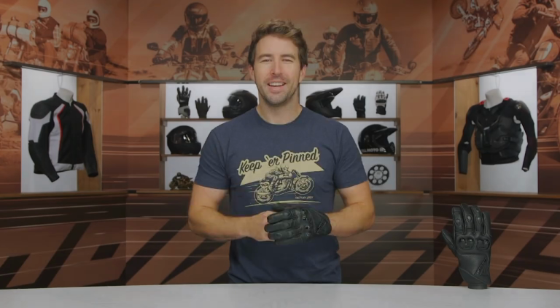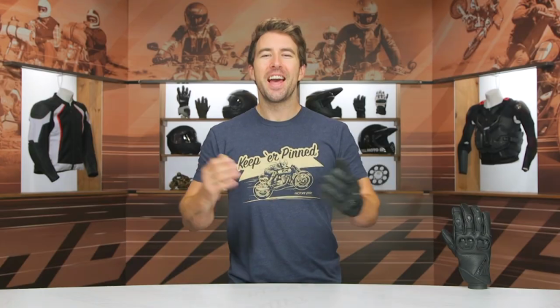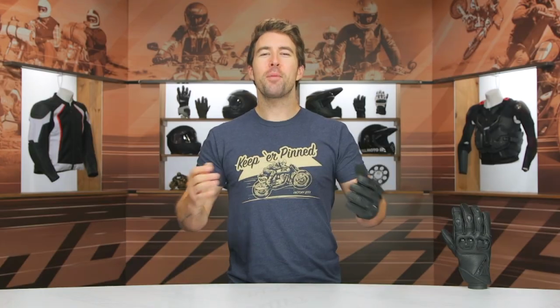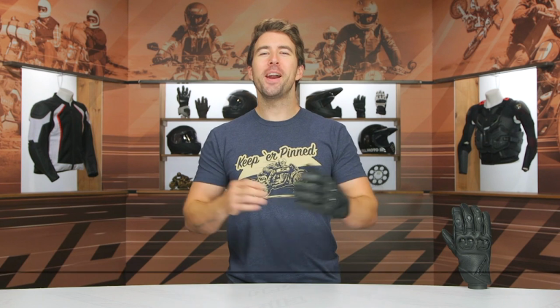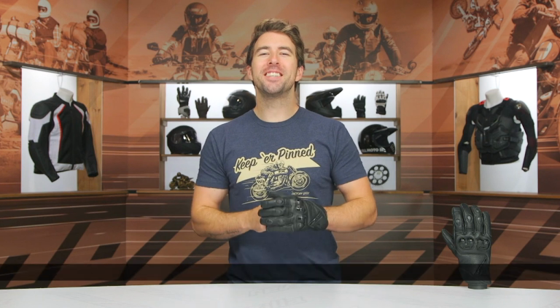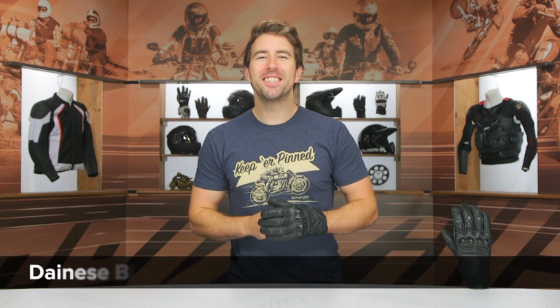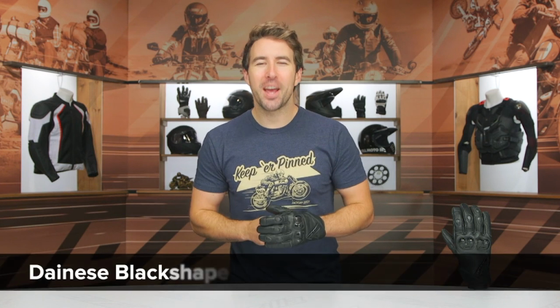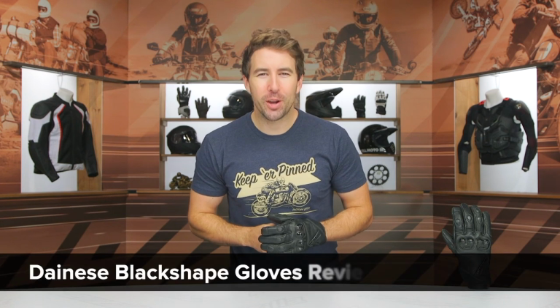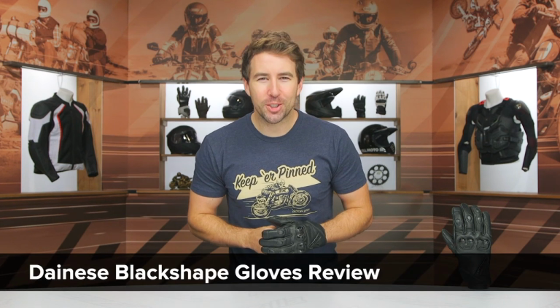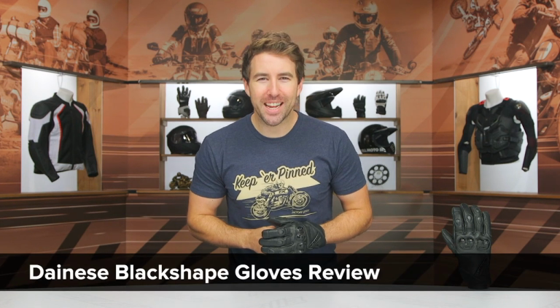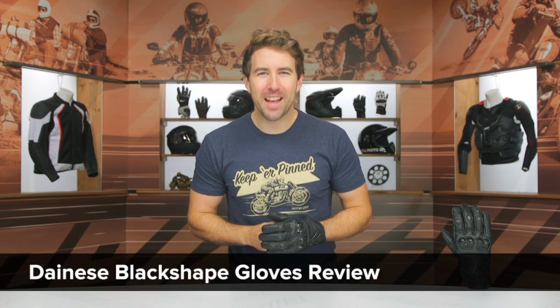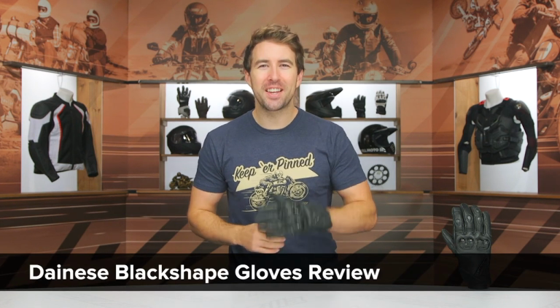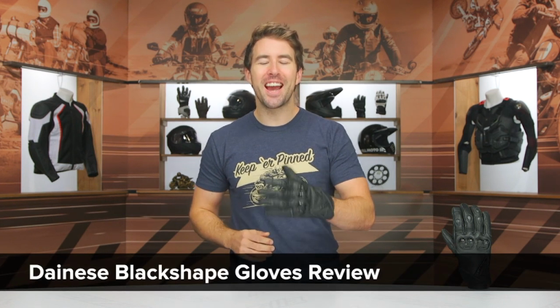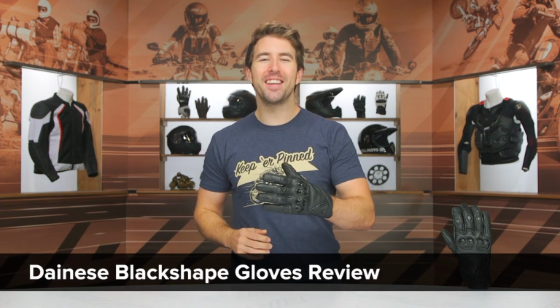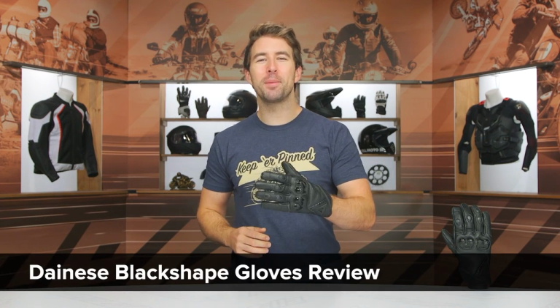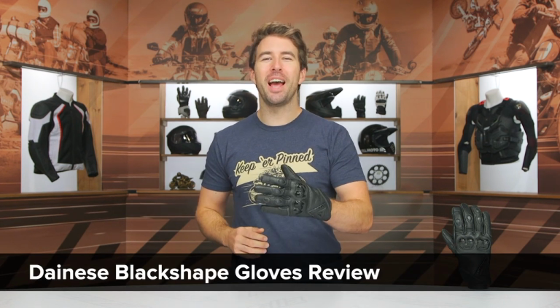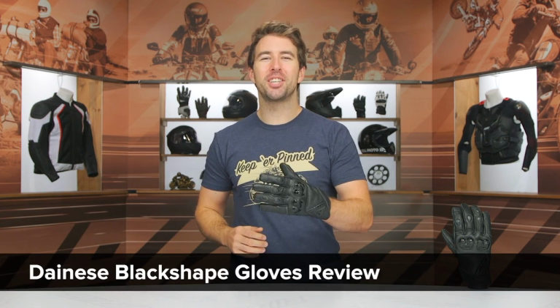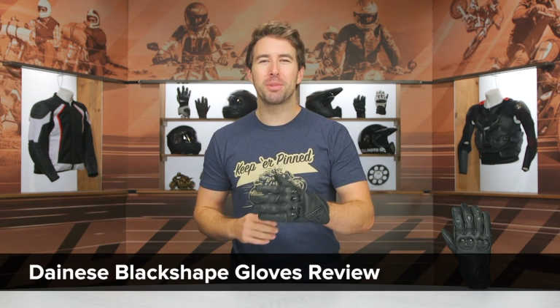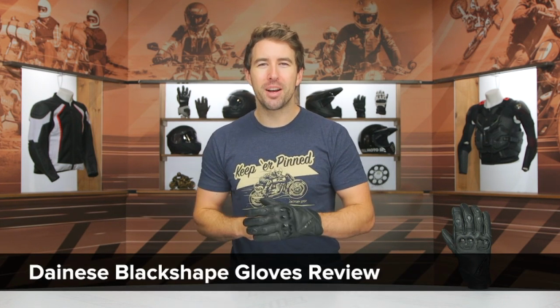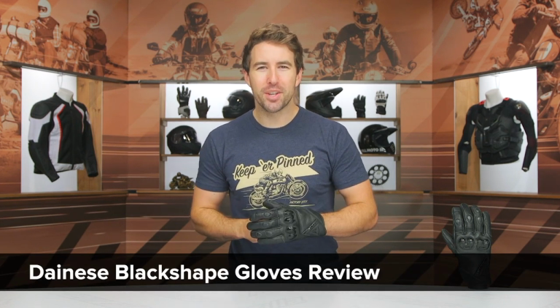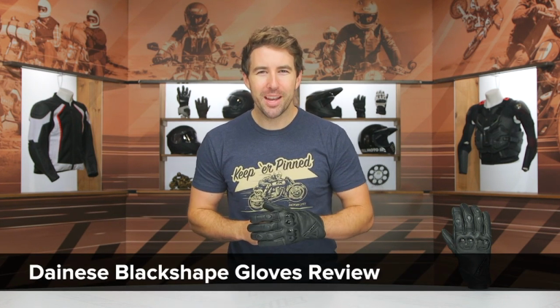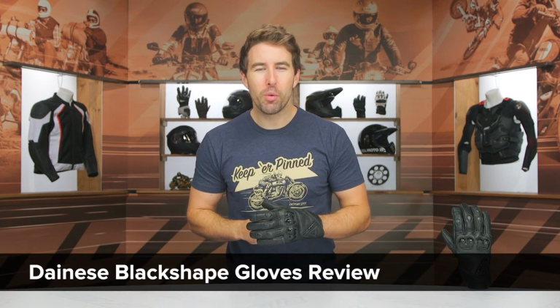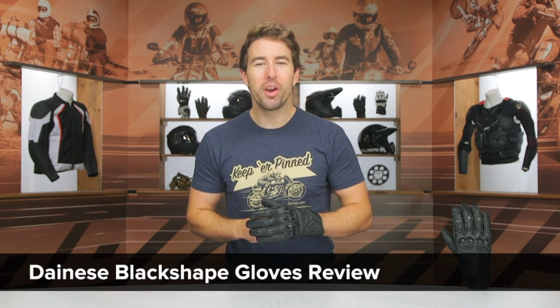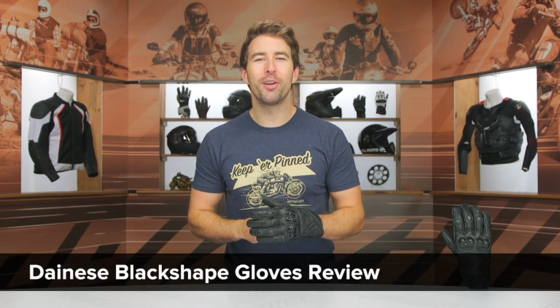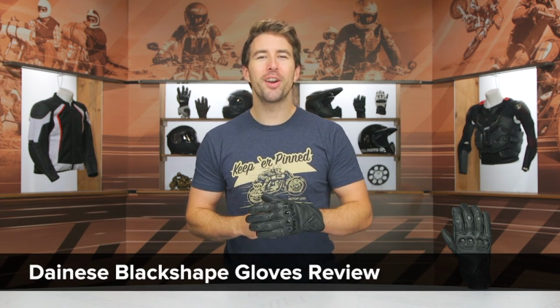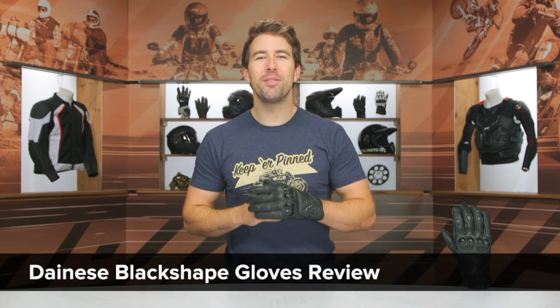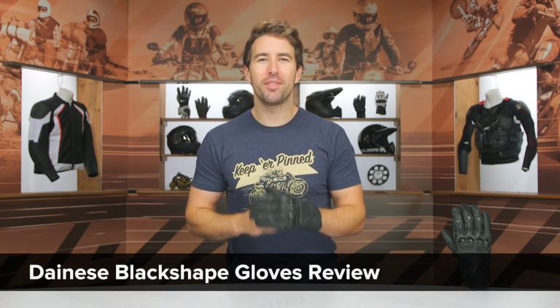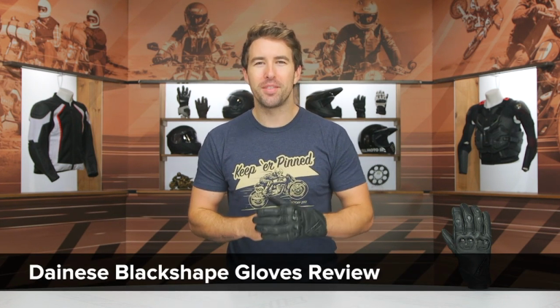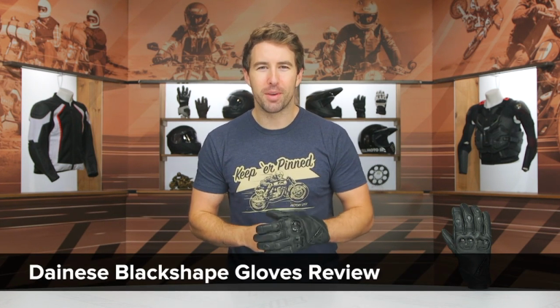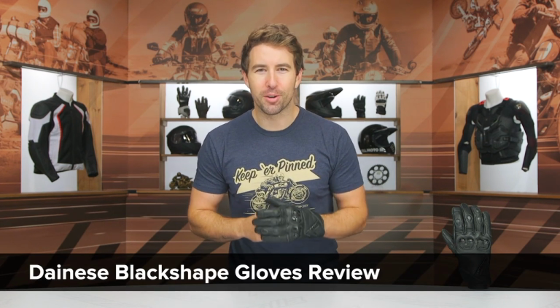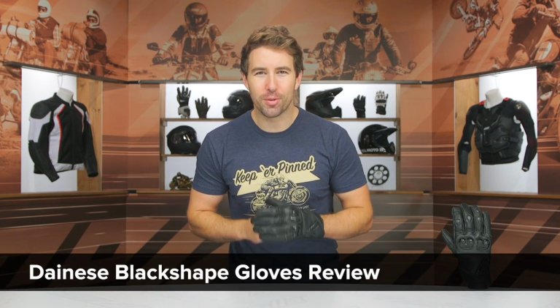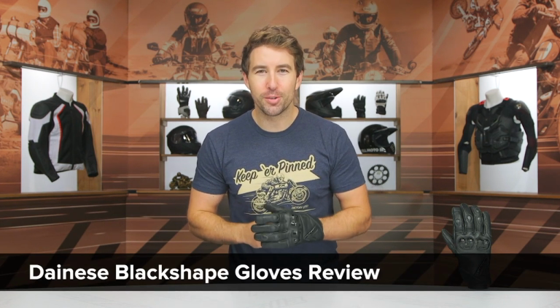Hey, I'm Brandon and today we are checking out the Dainese Black Shaped Gloves coming in at $150.